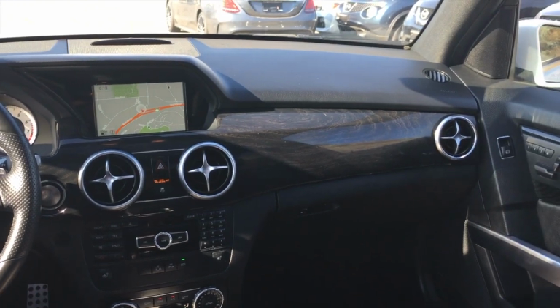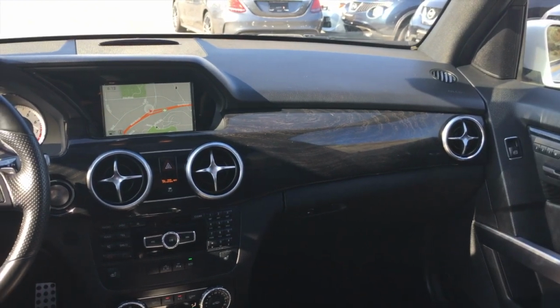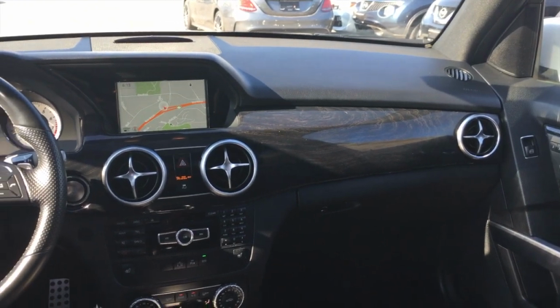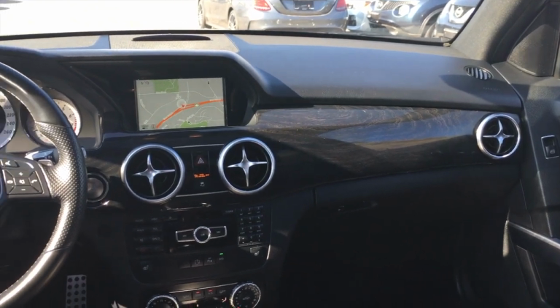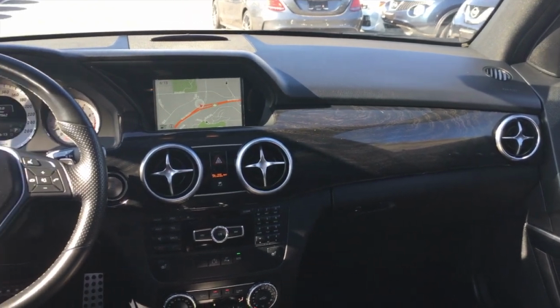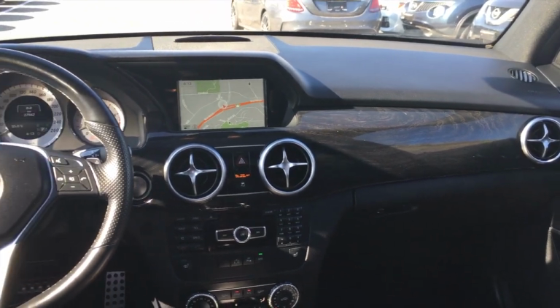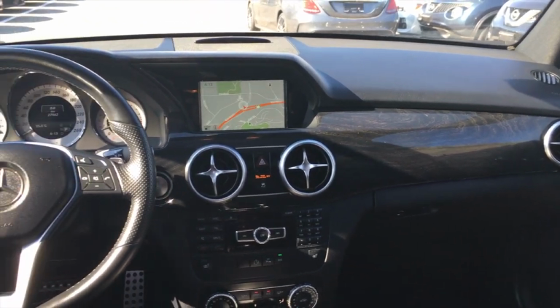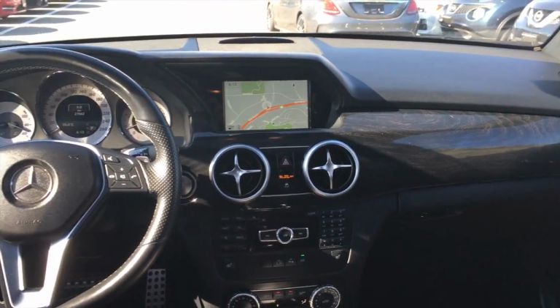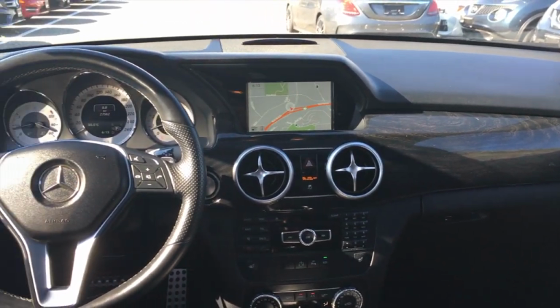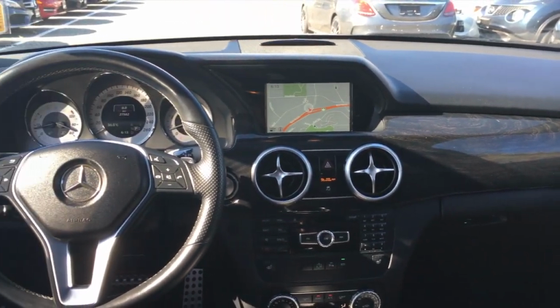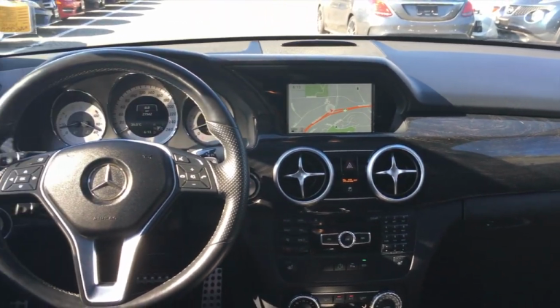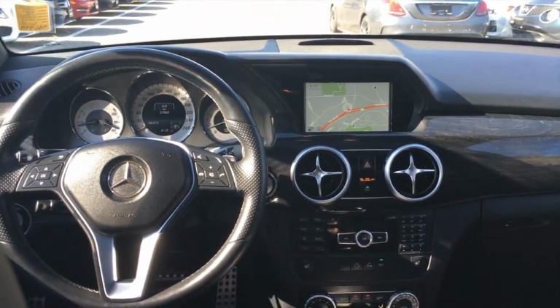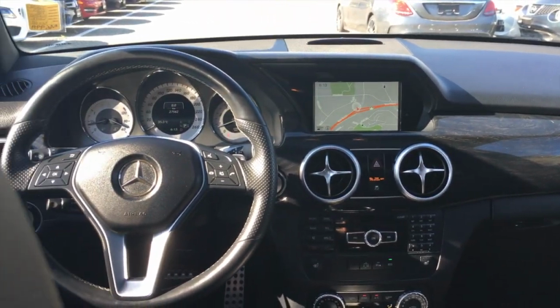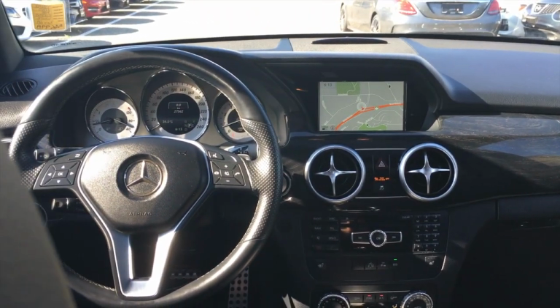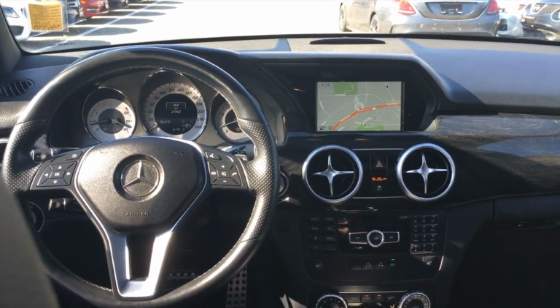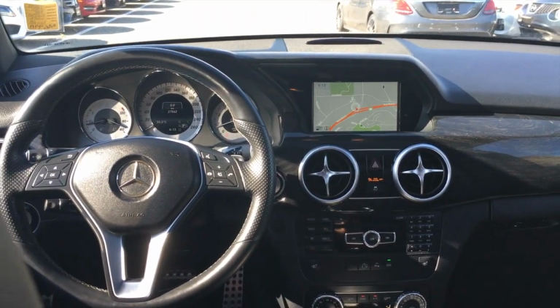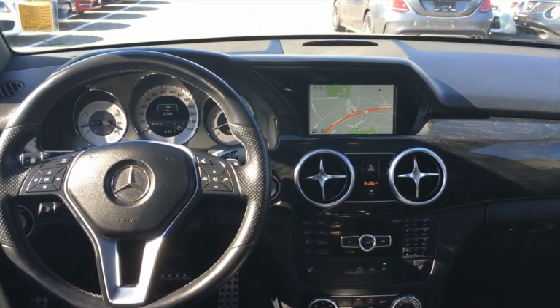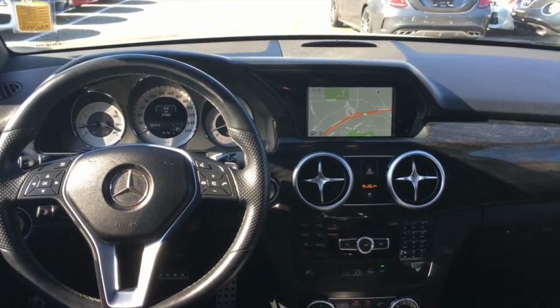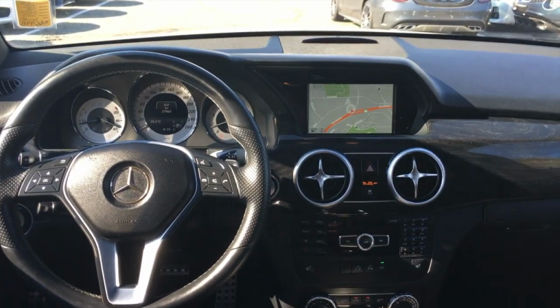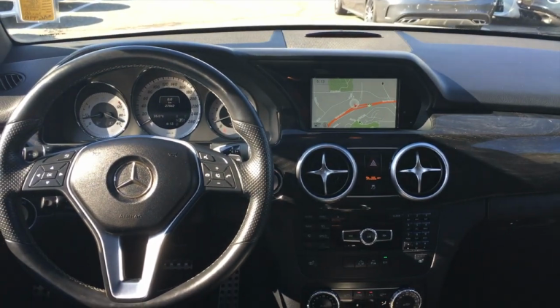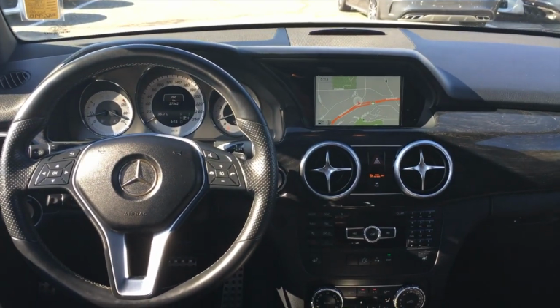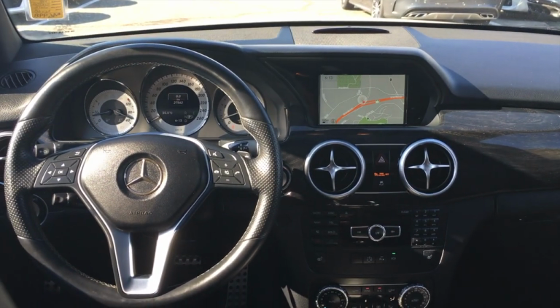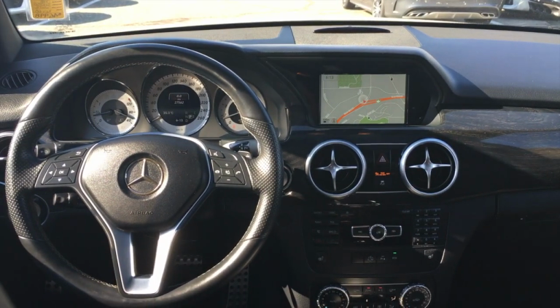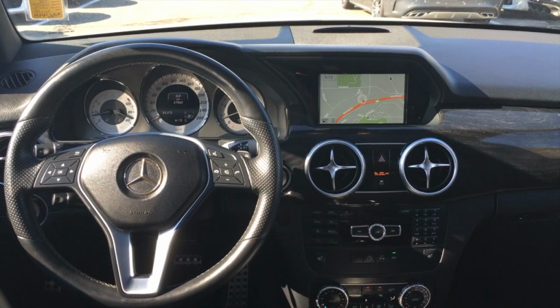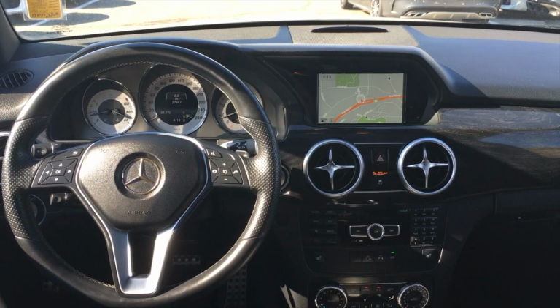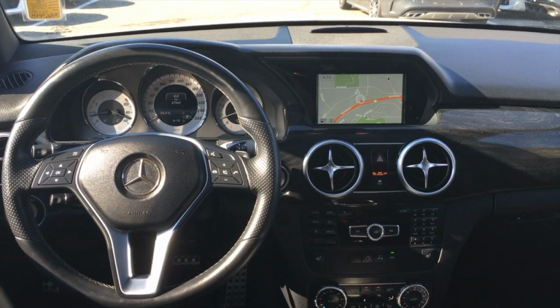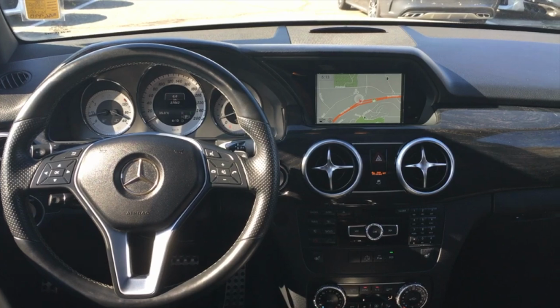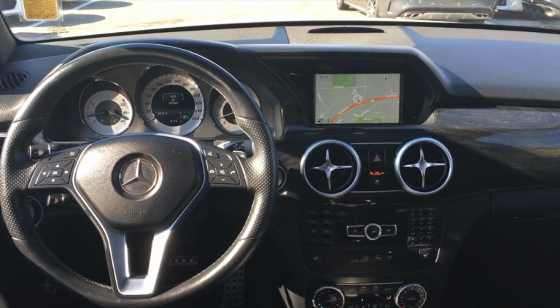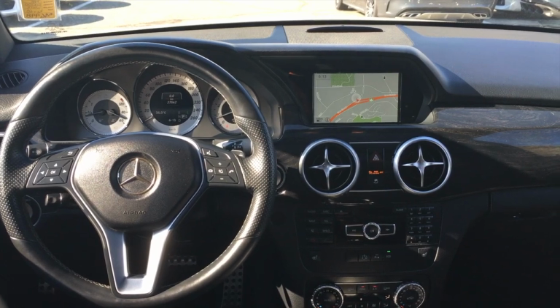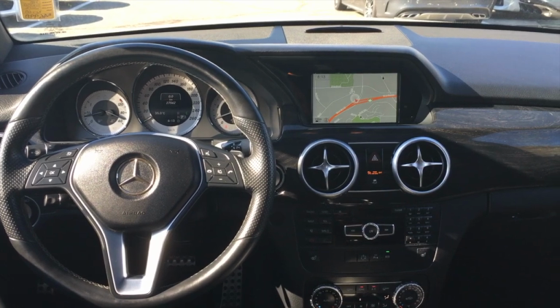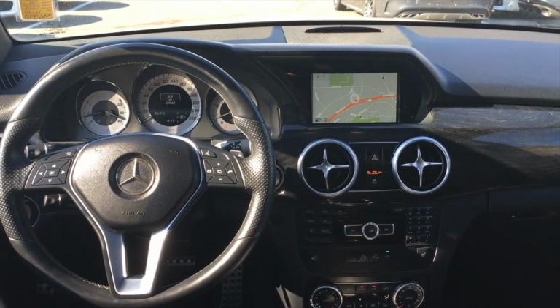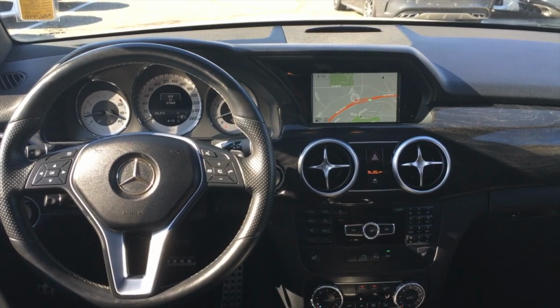If you have any questions about this GLK, my name is Blake. I work at Mercedes-Benz Kamloops. Have a great day. Bye!